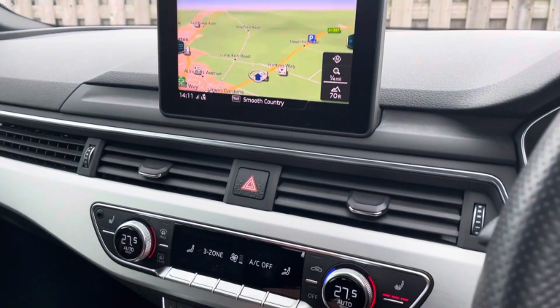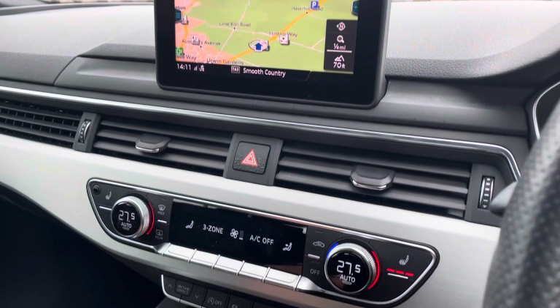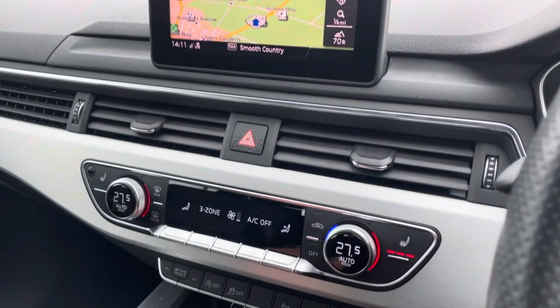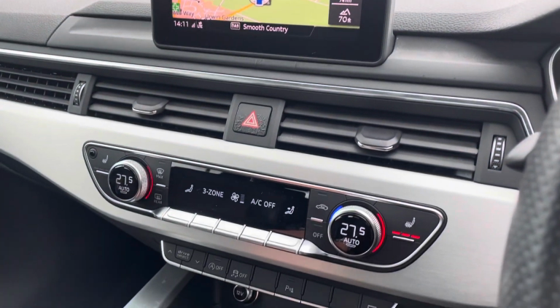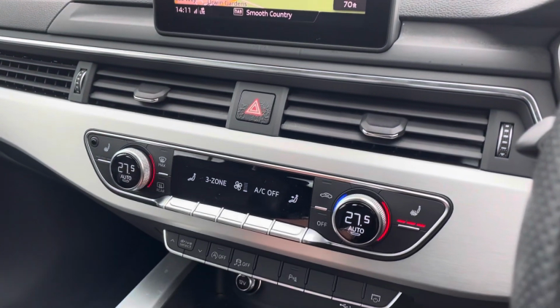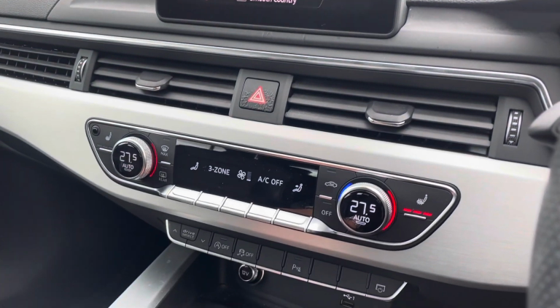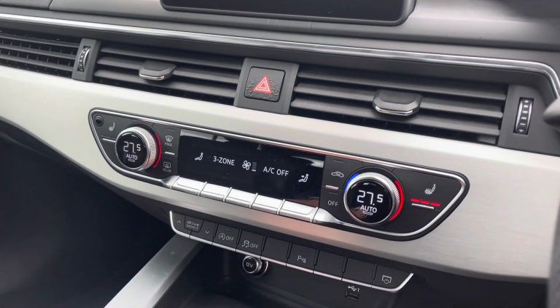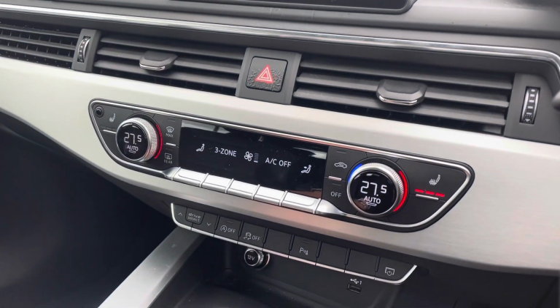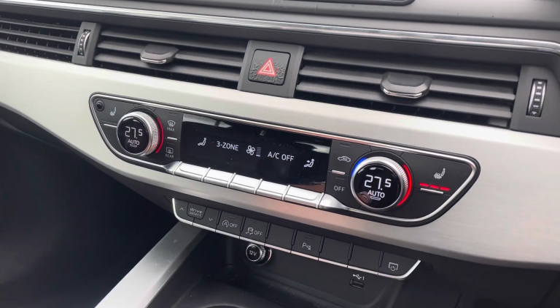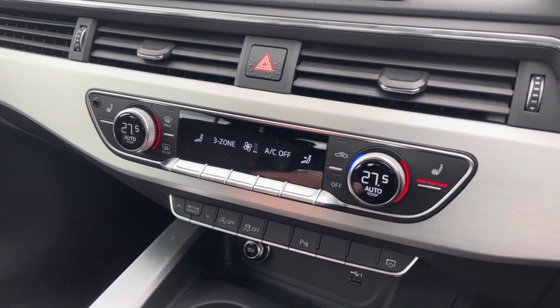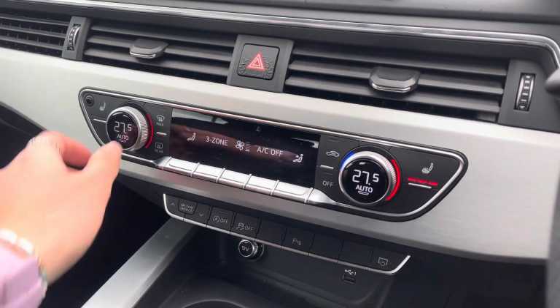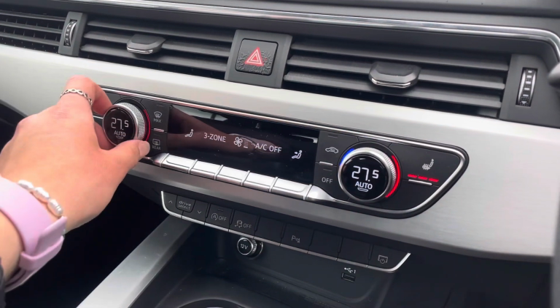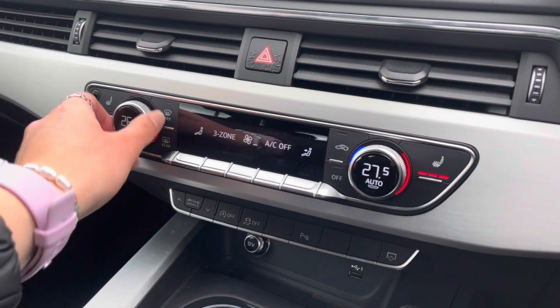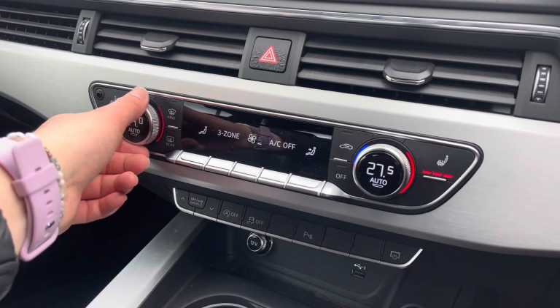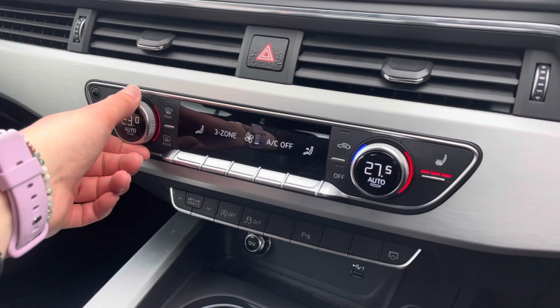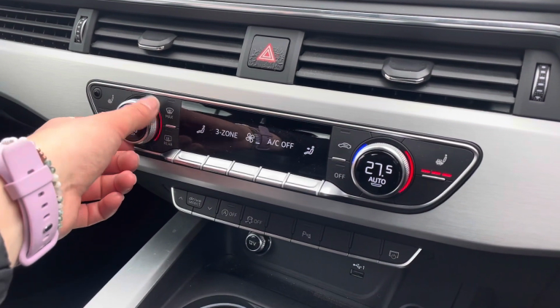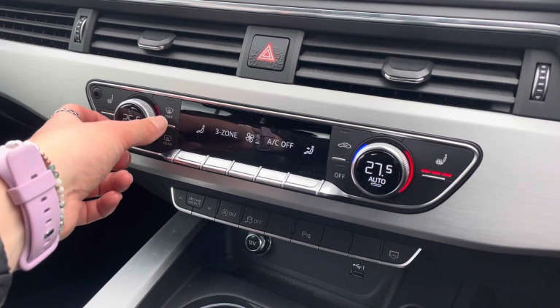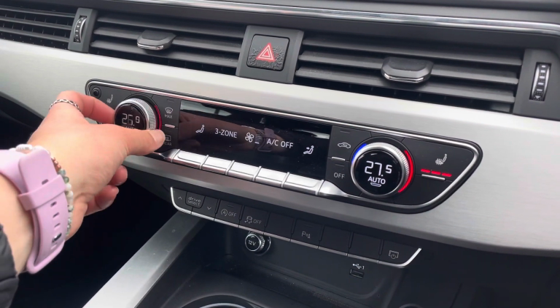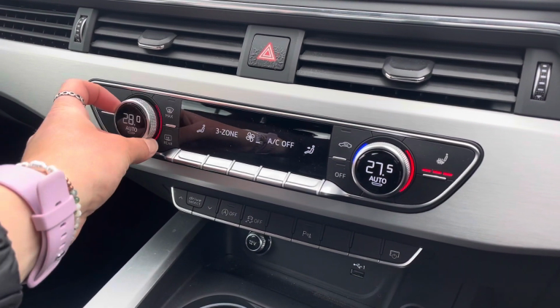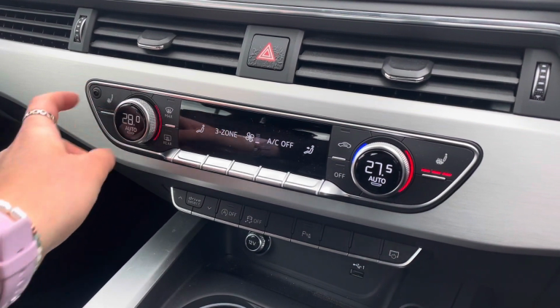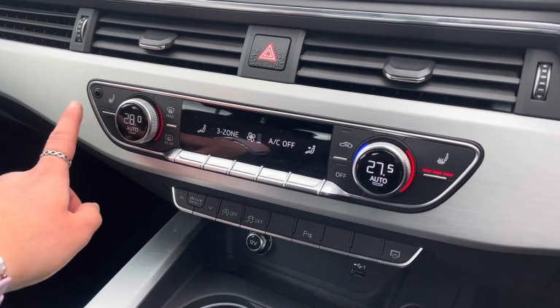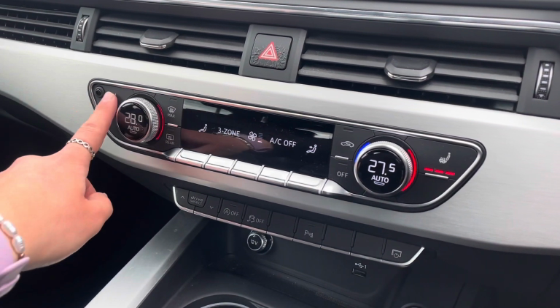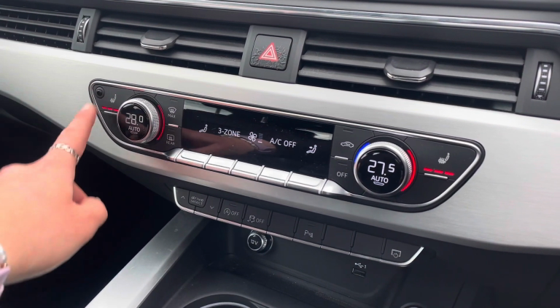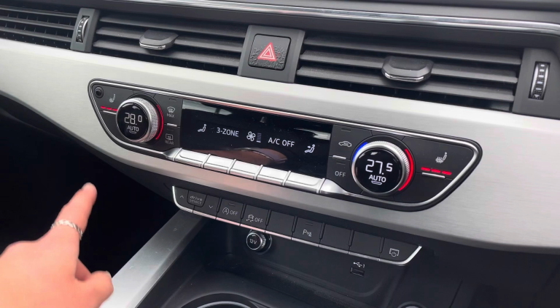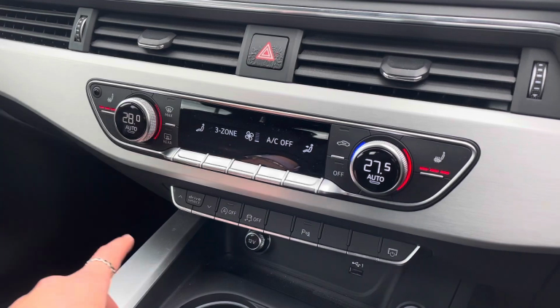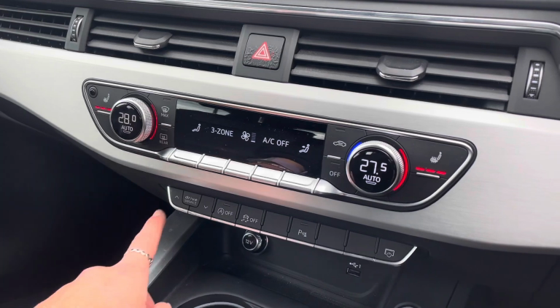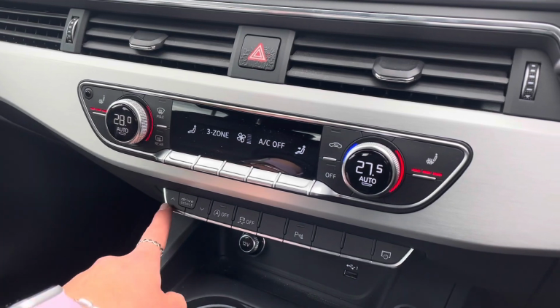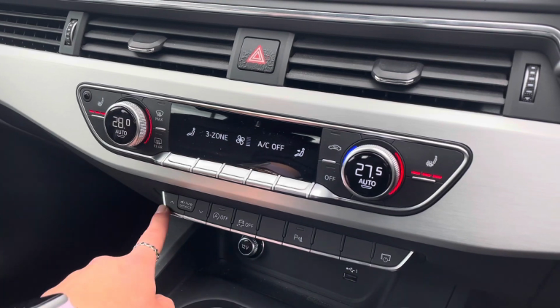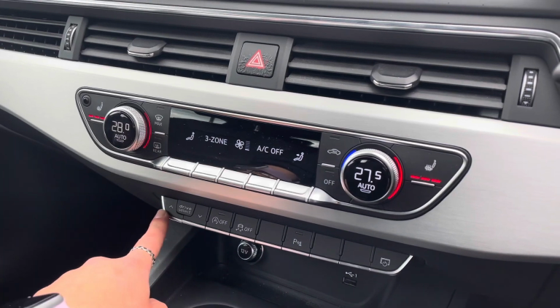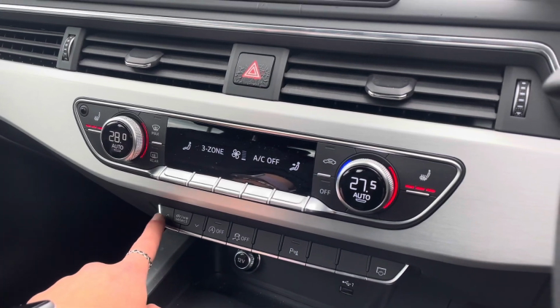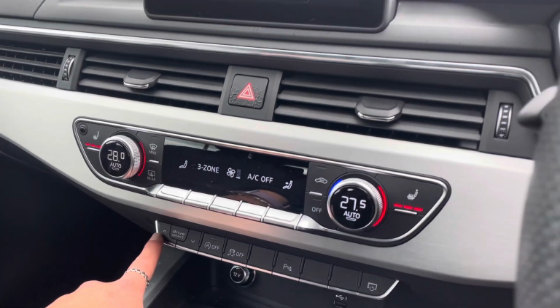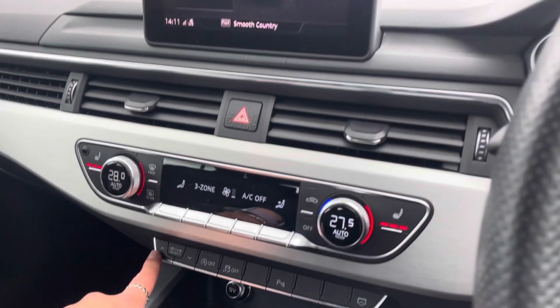Just below, the vehicle also holds a deluxe 3-zone climate control system with heated front seats, as well as easy Drive Select access.